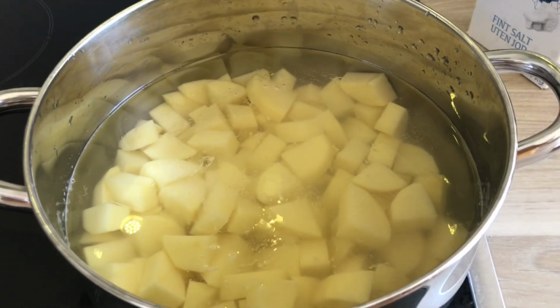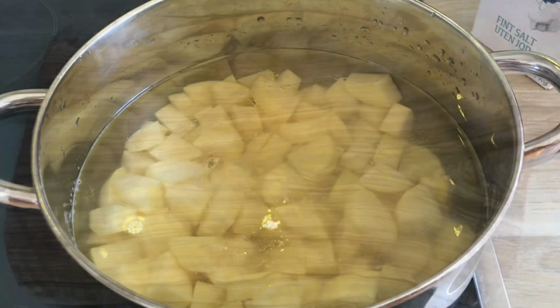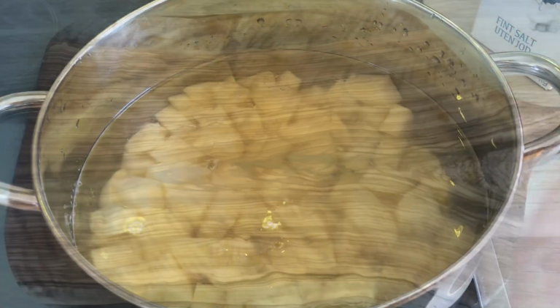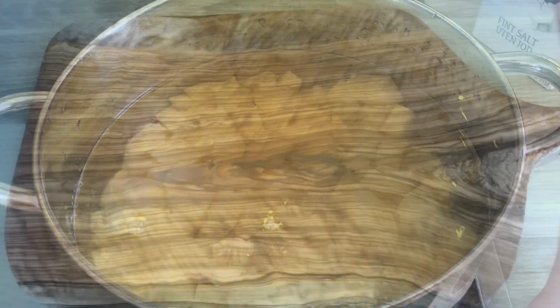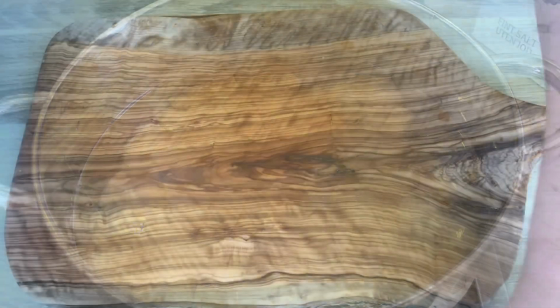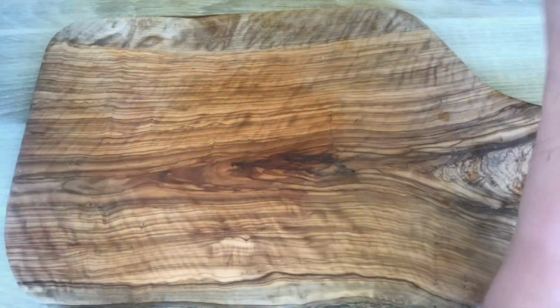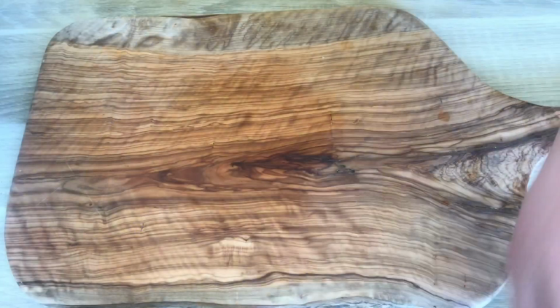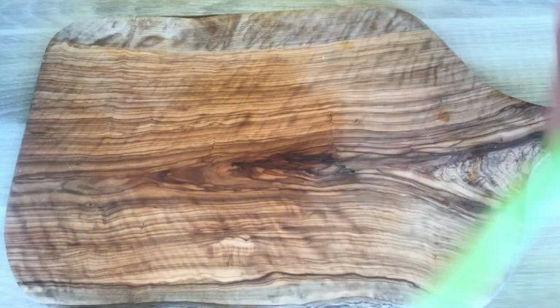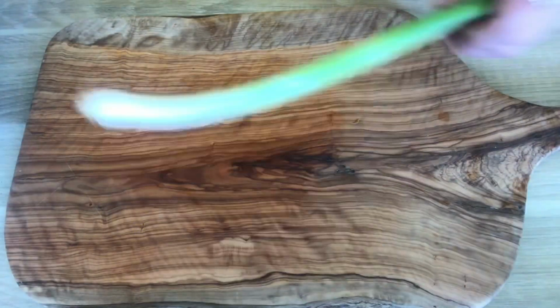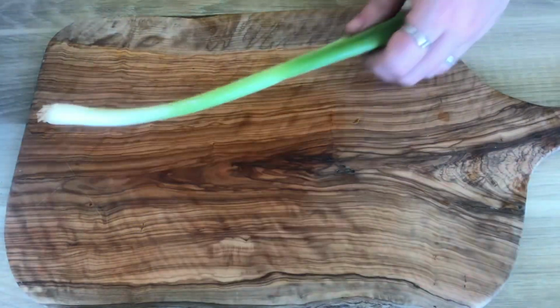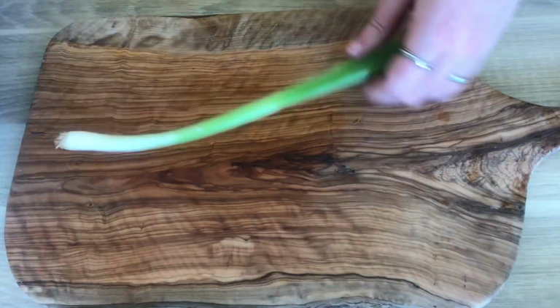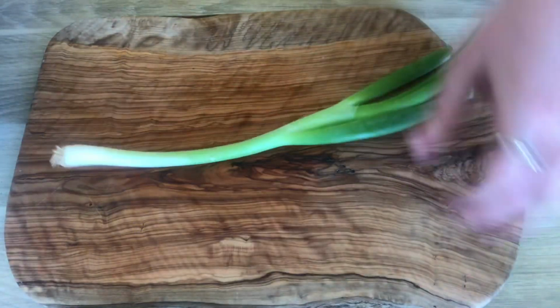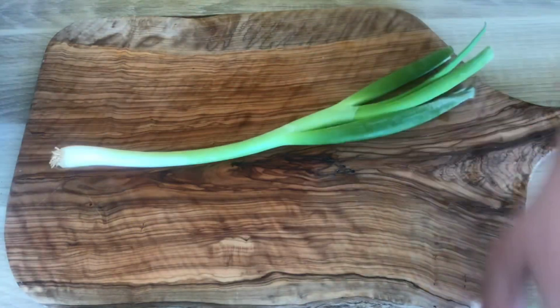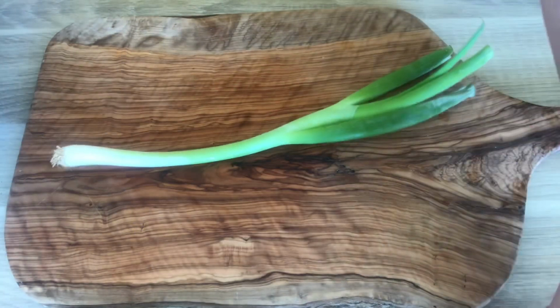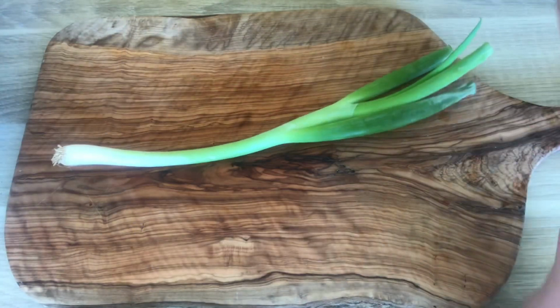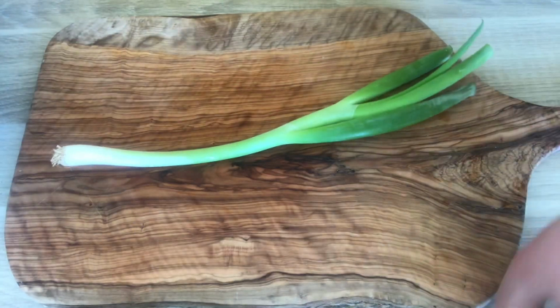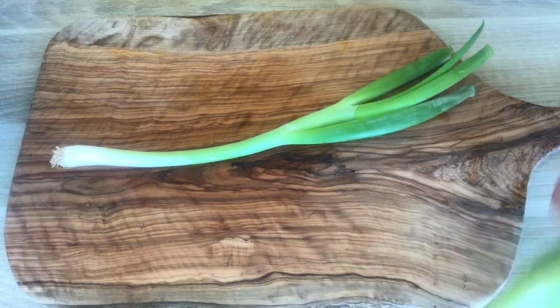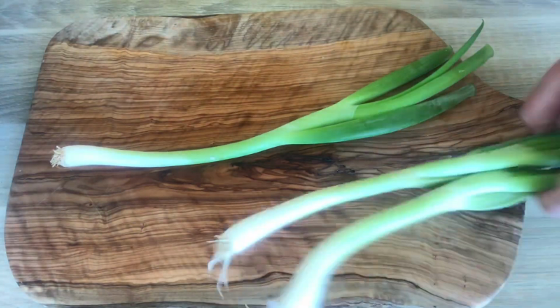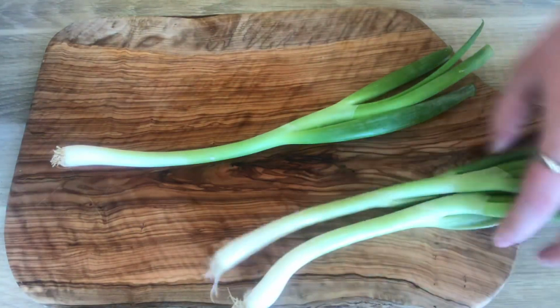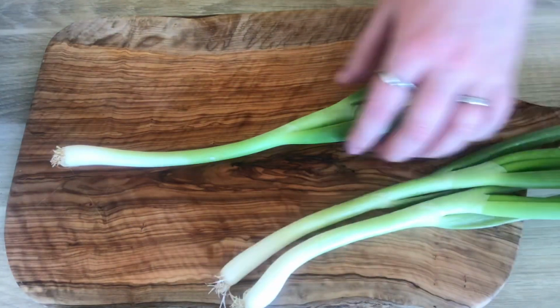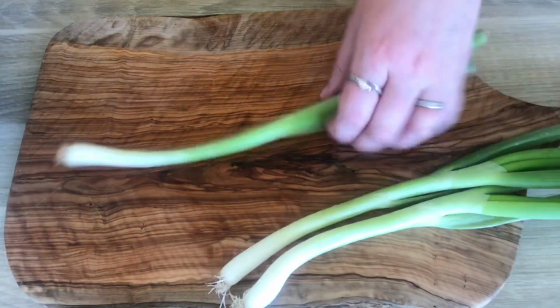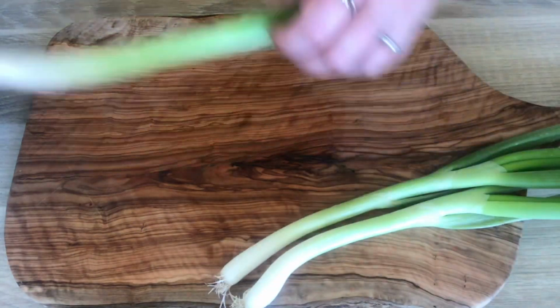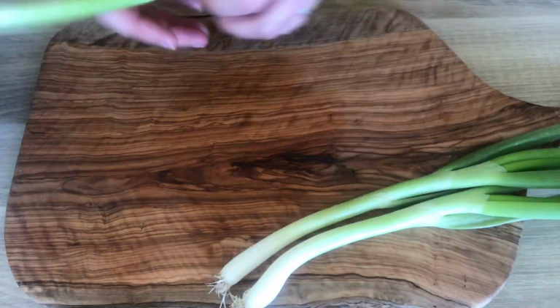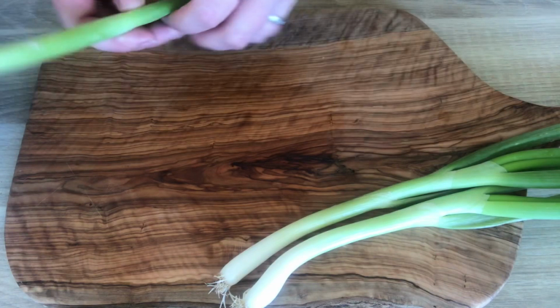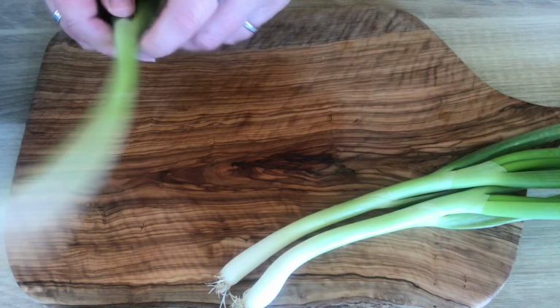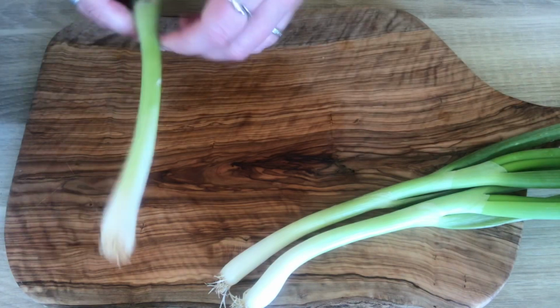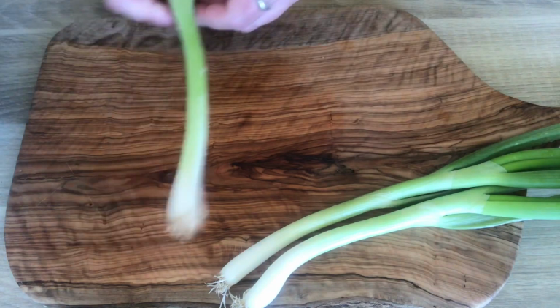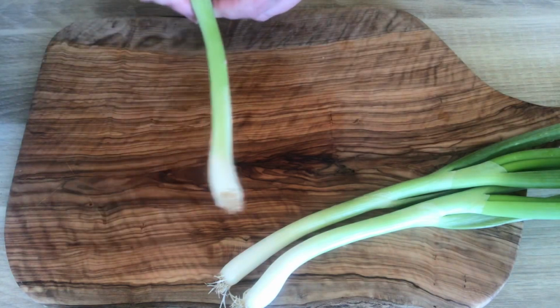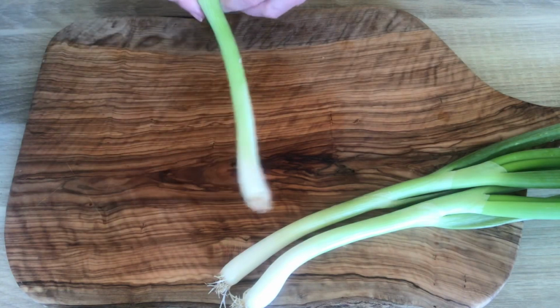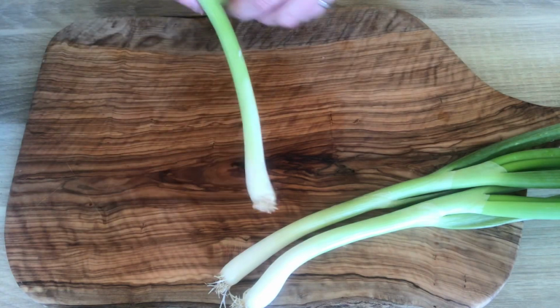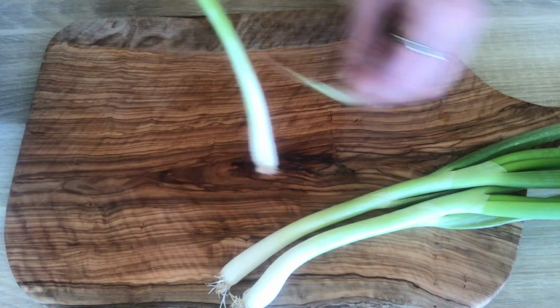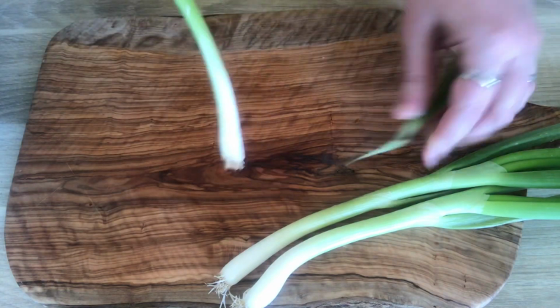While the potatoes are cooking, we're going to chop our spring onions, our green onions.